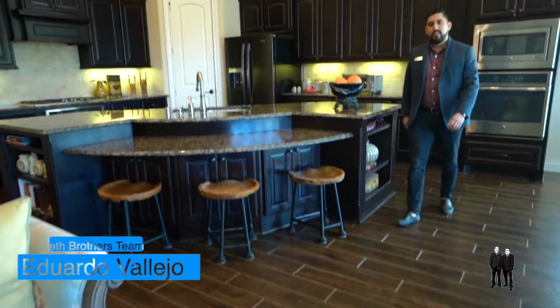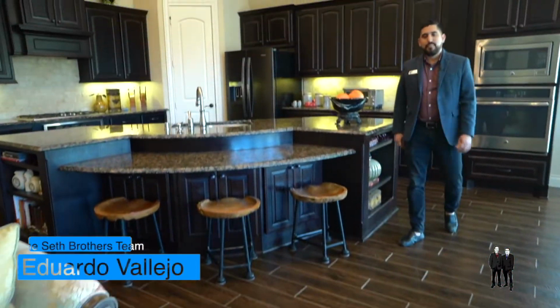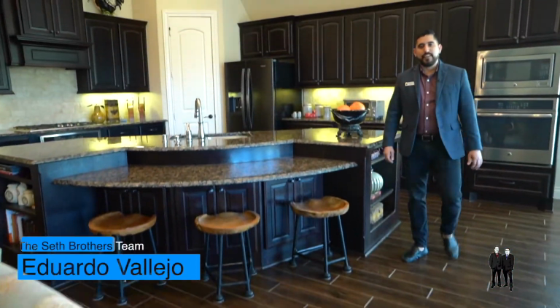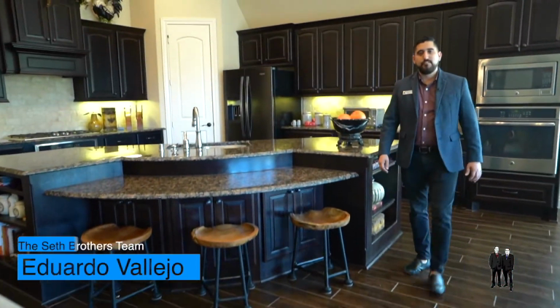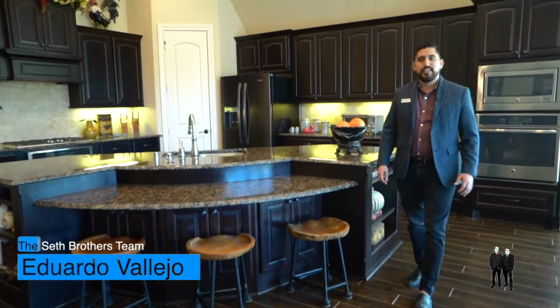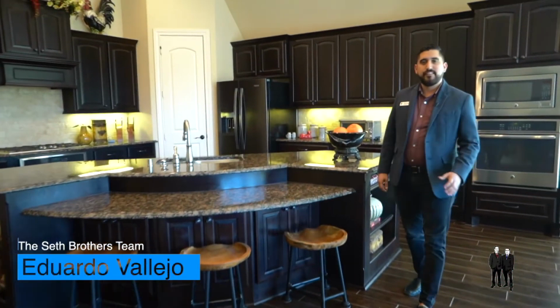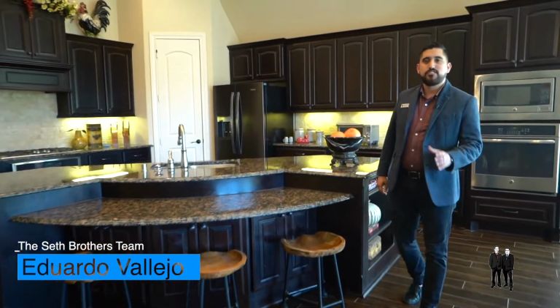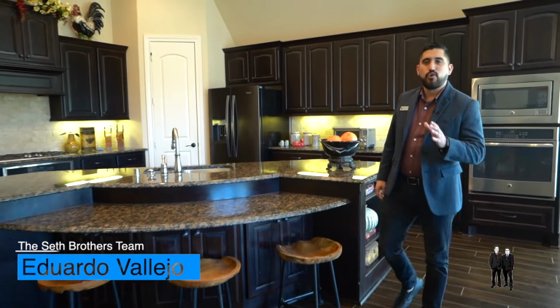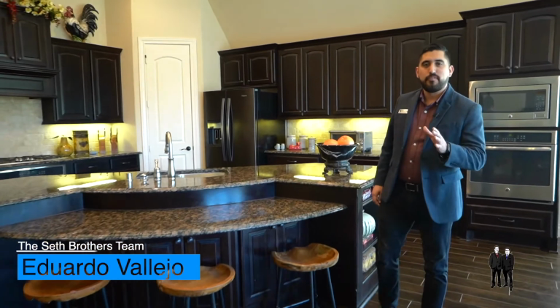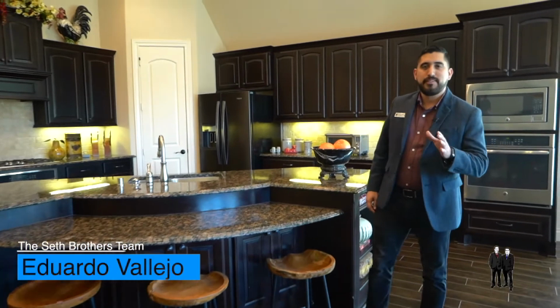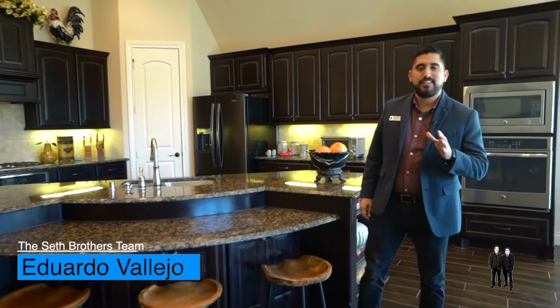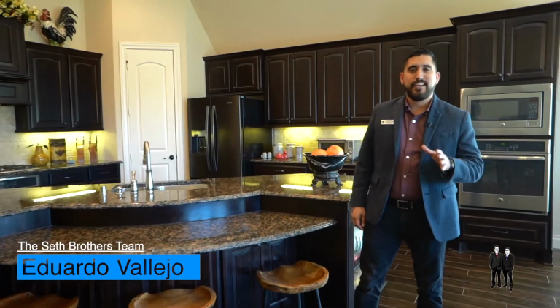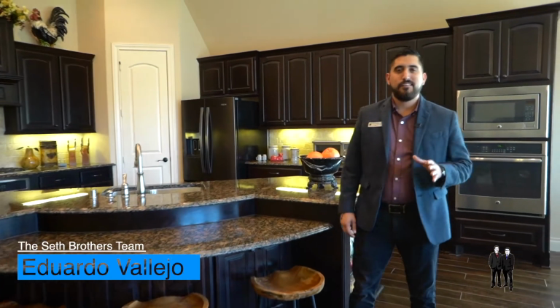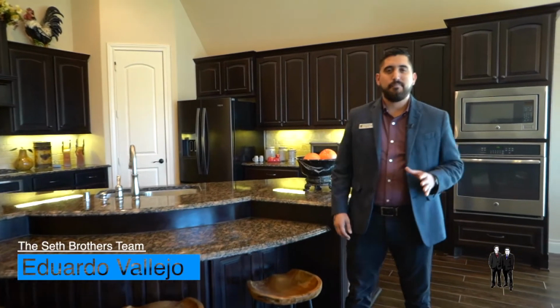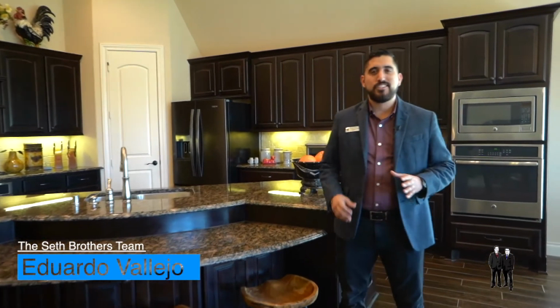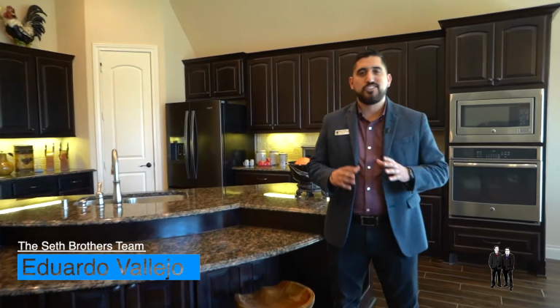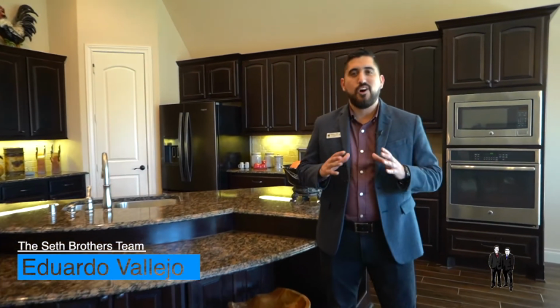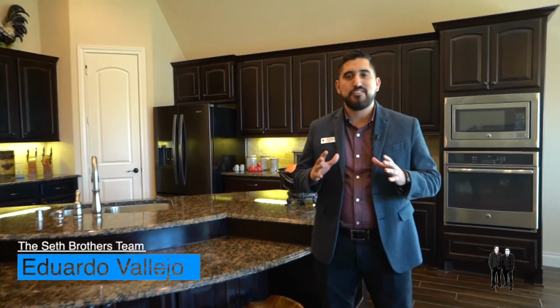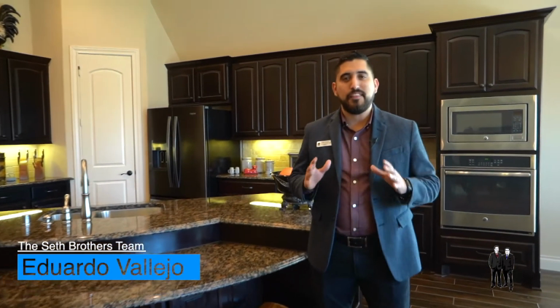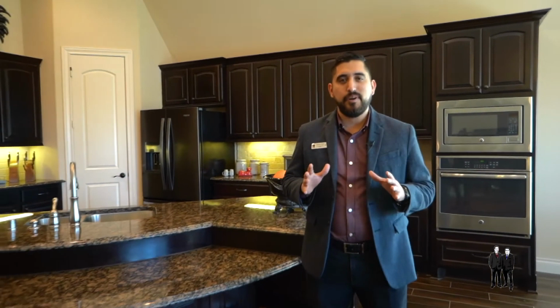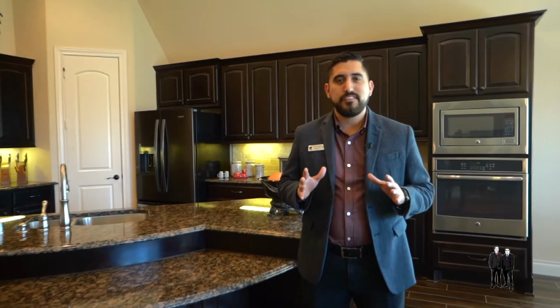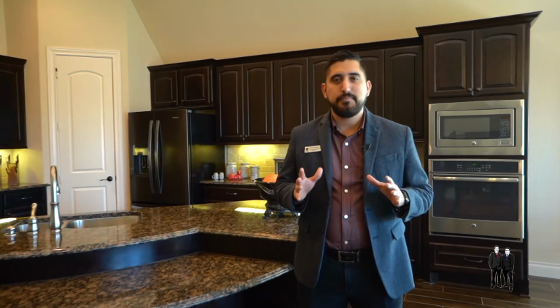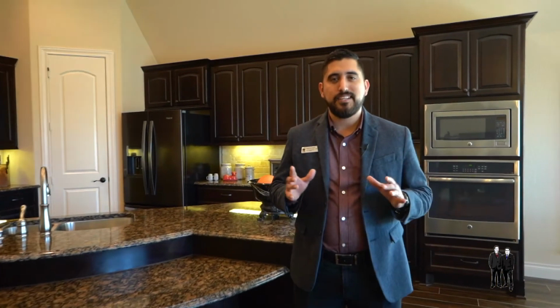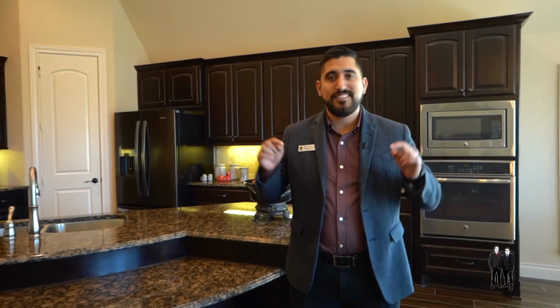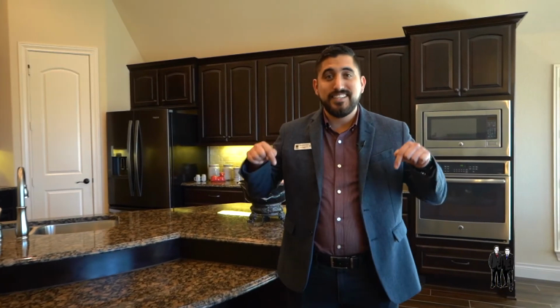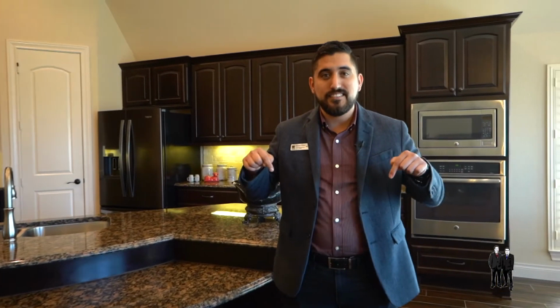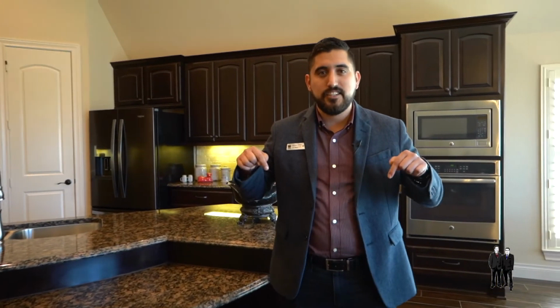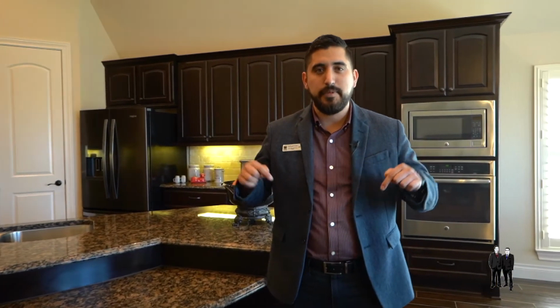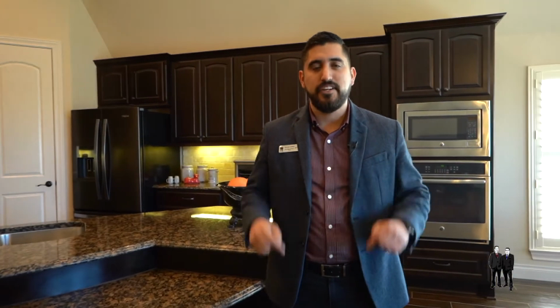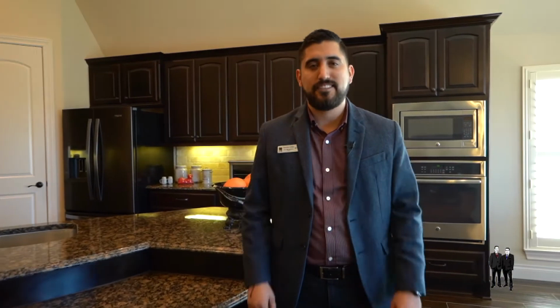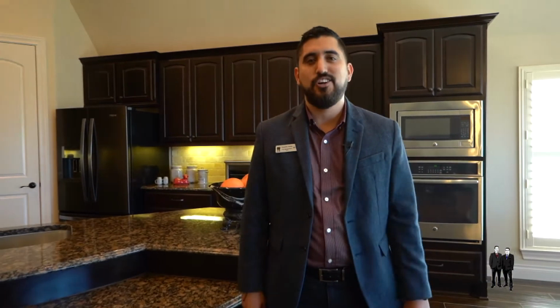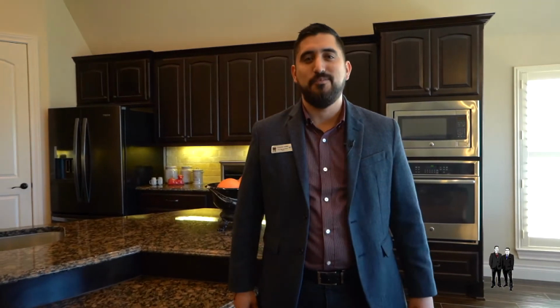Thank you for taking this tour with me today. Make sure to call Seth Brothers because this could be your next home.